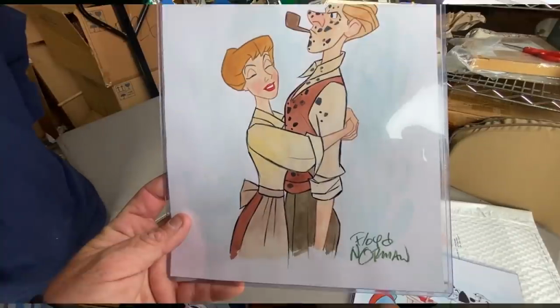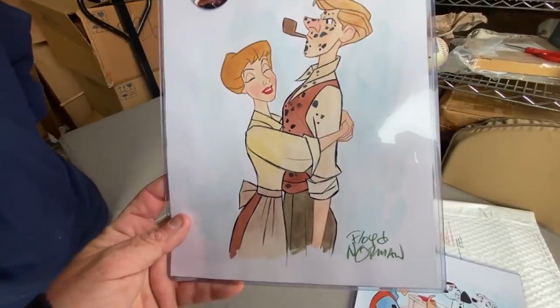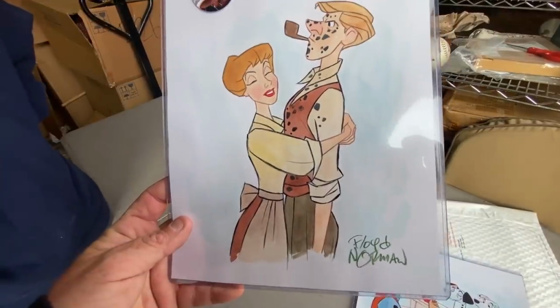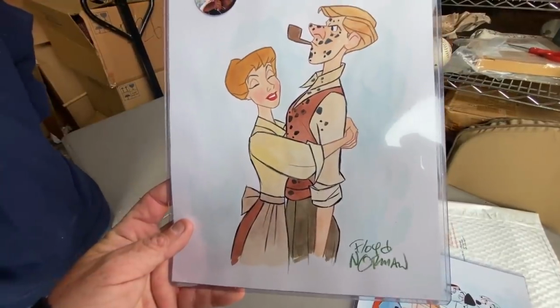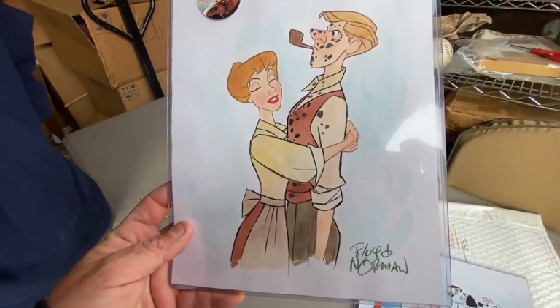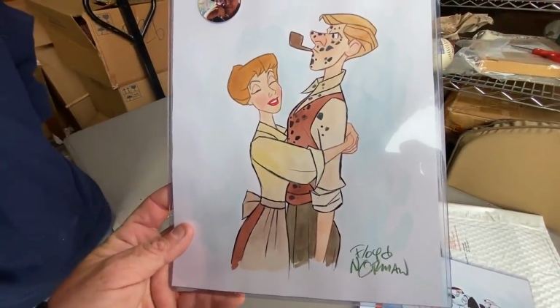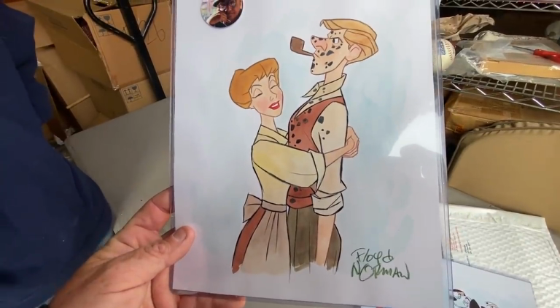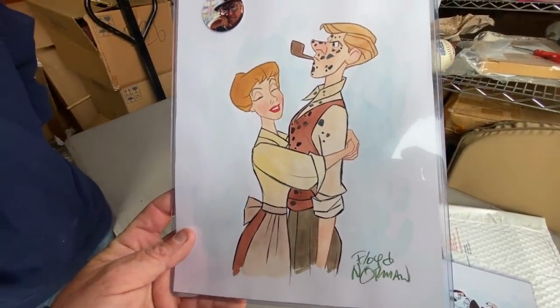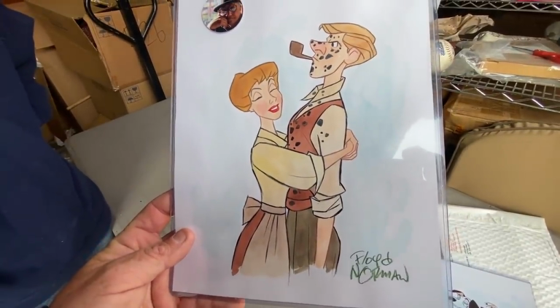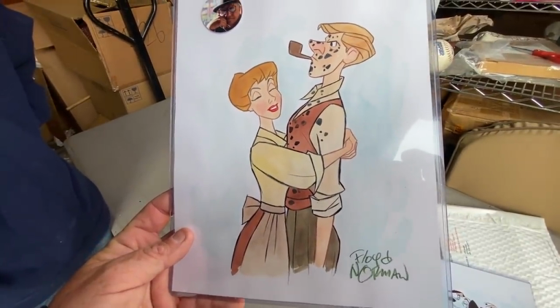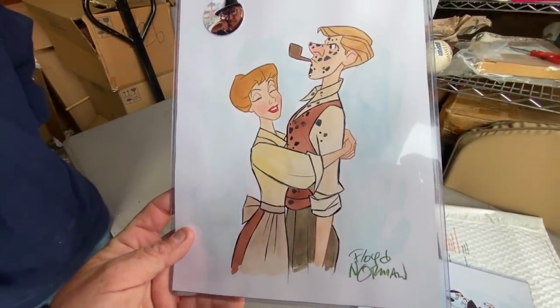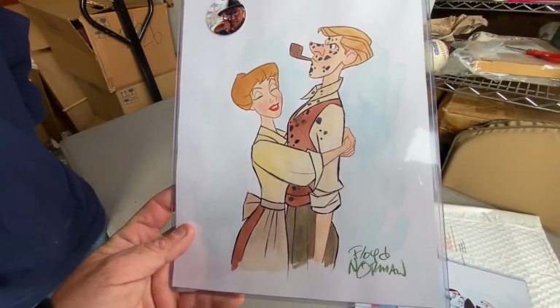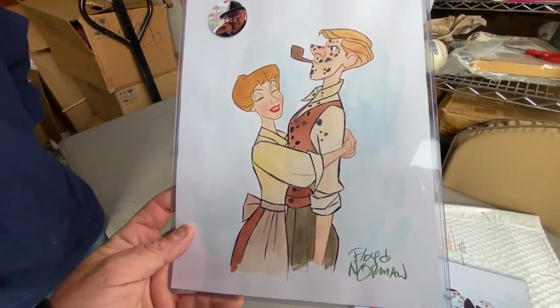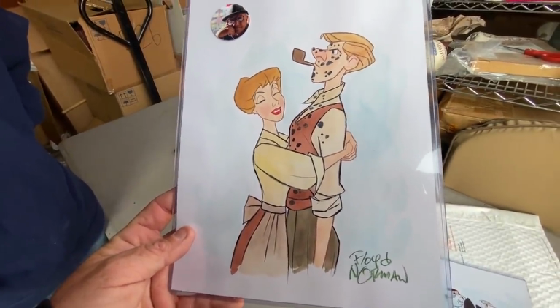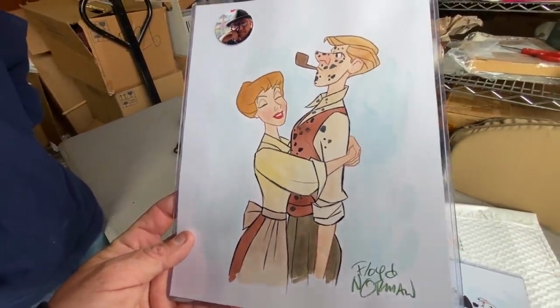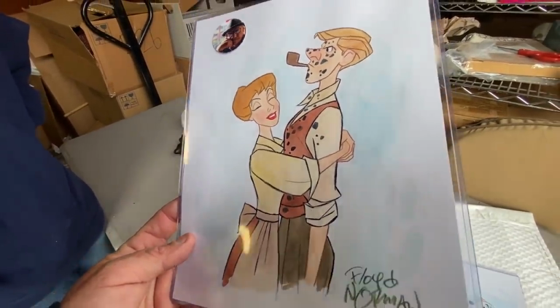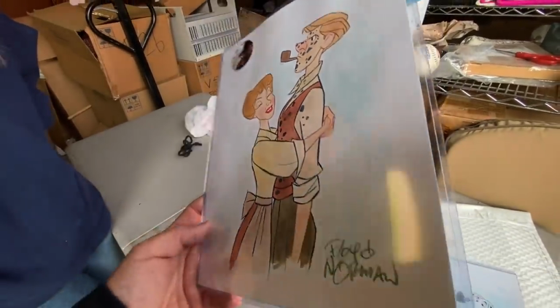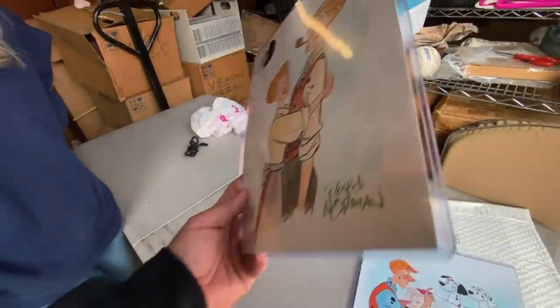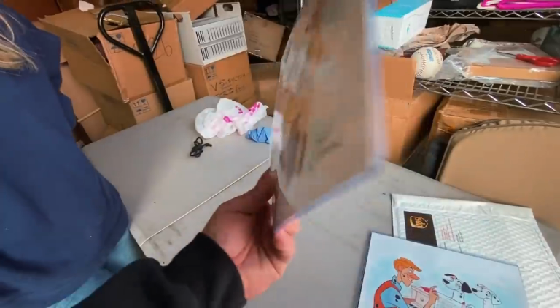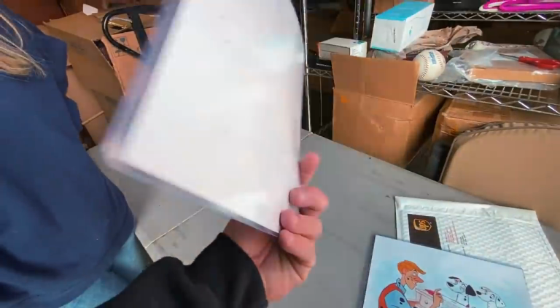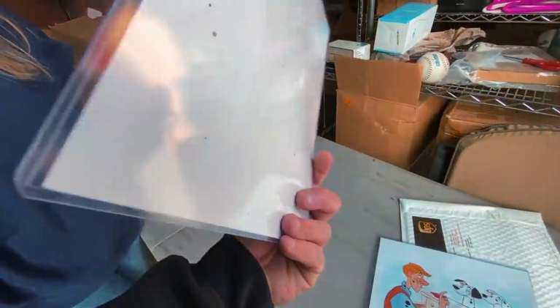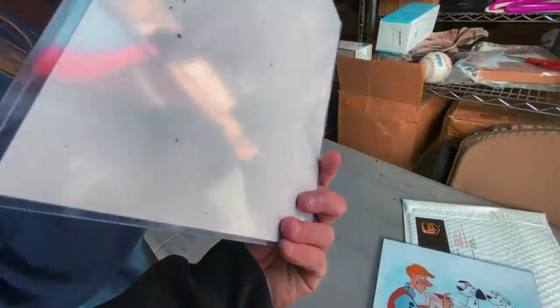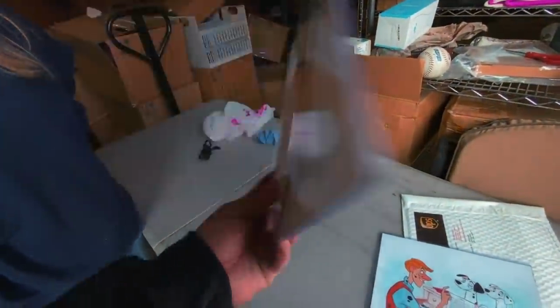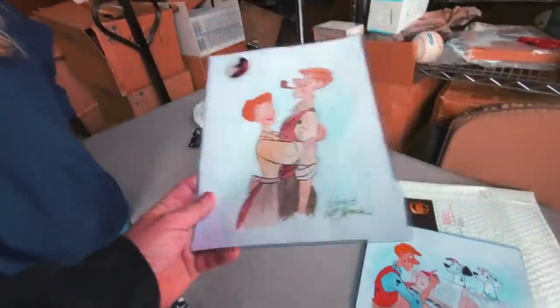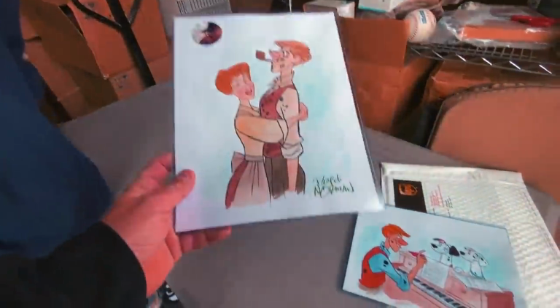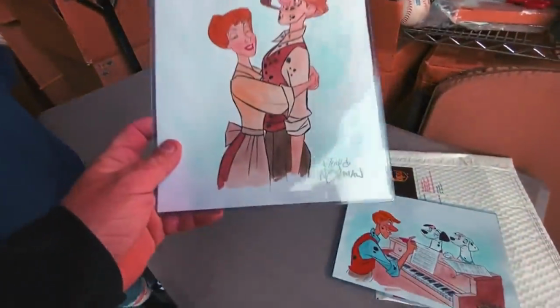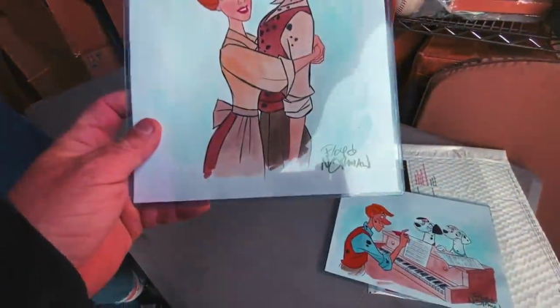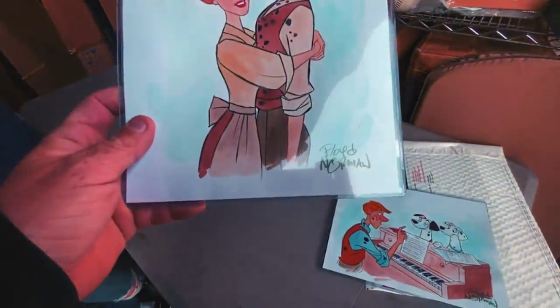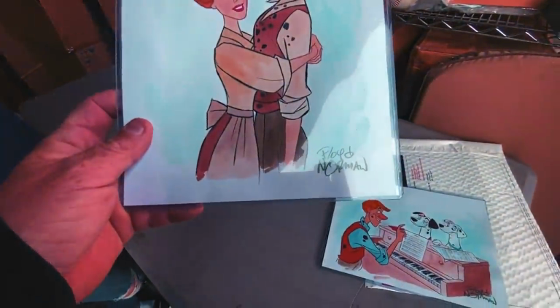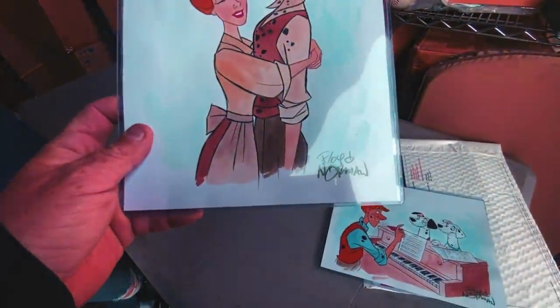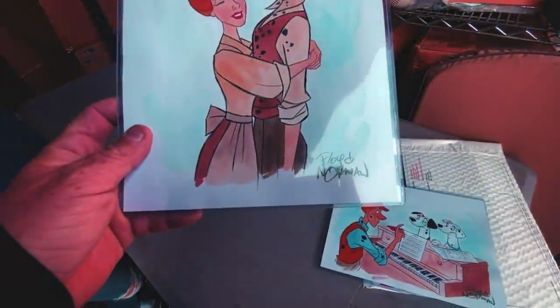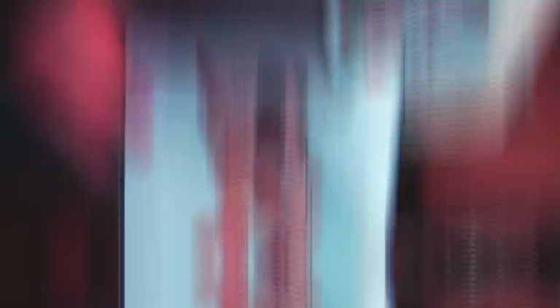He started on Sleeping Beauty. He was the first Black hire at Disney. He broke the color barrier.